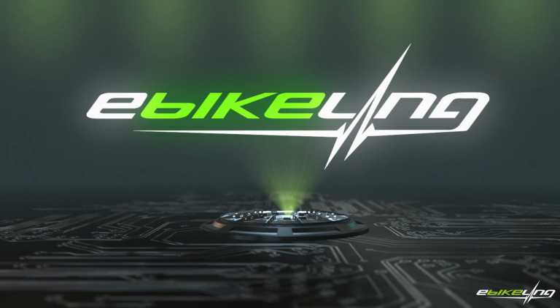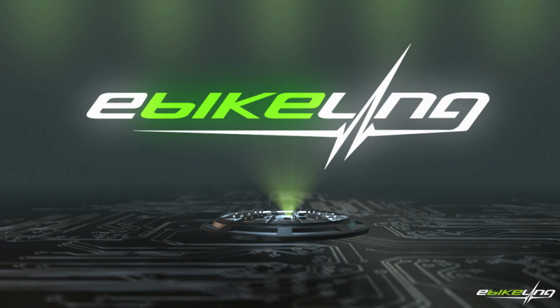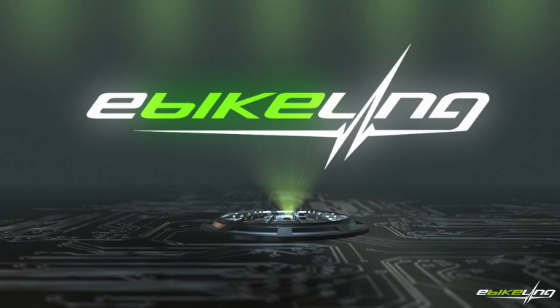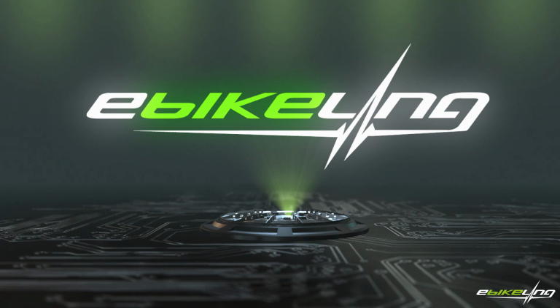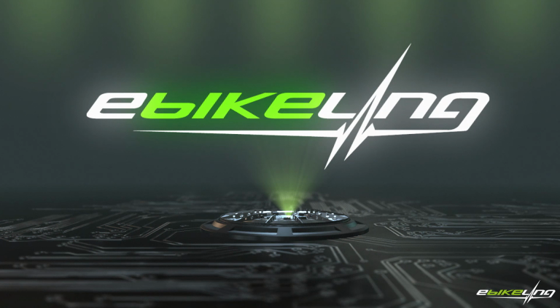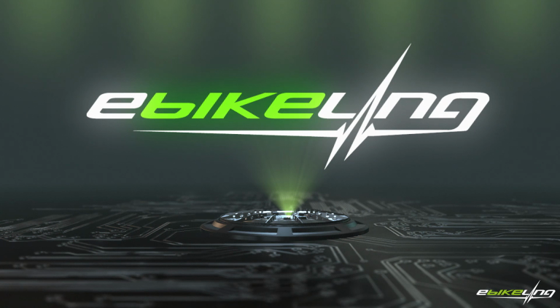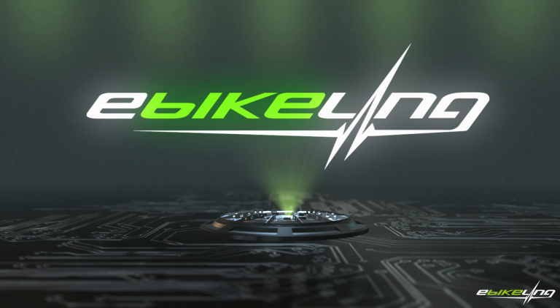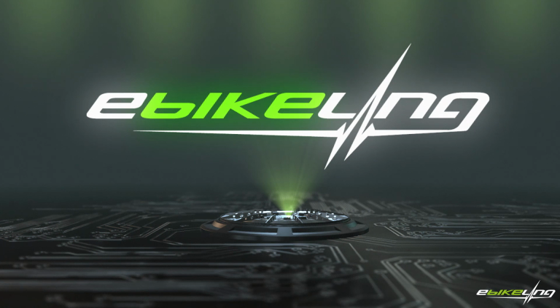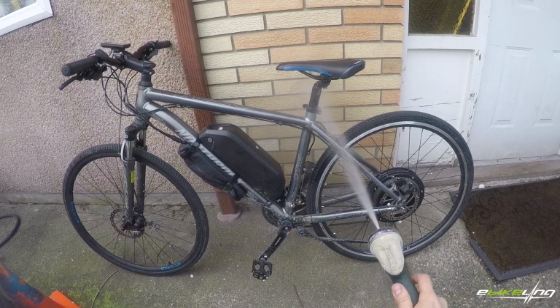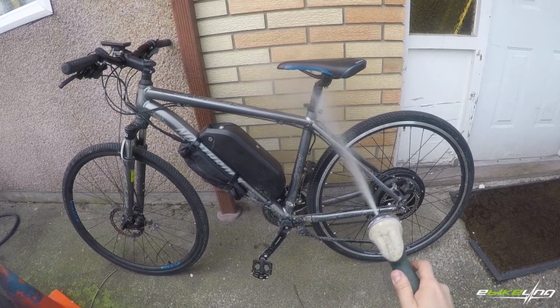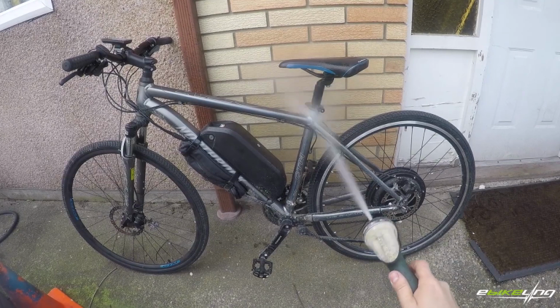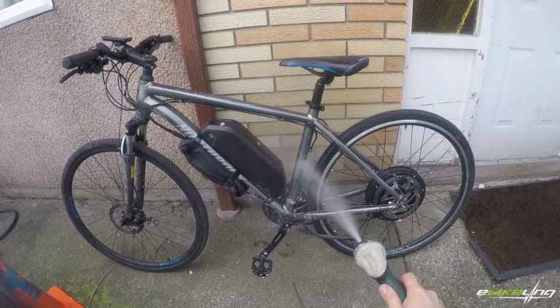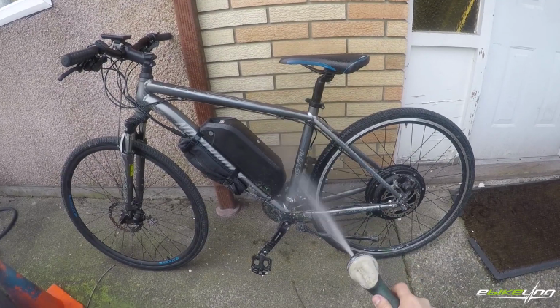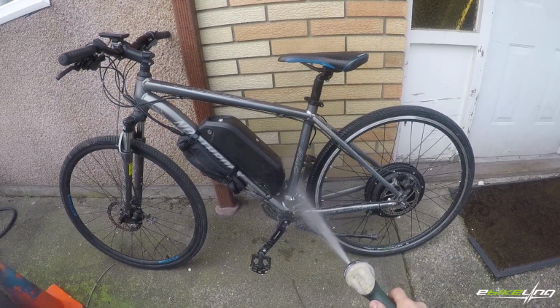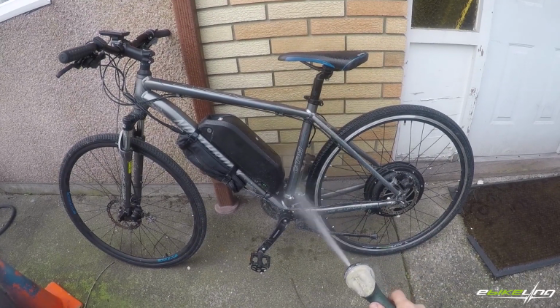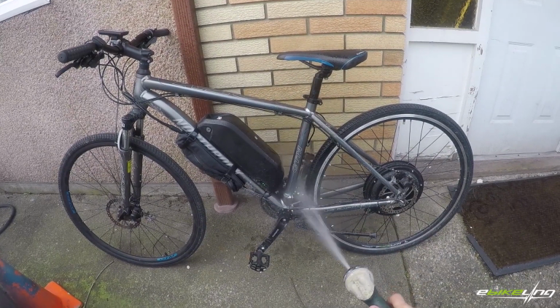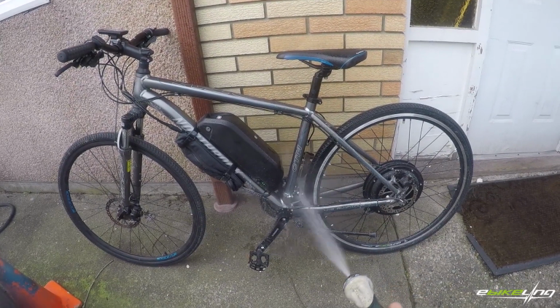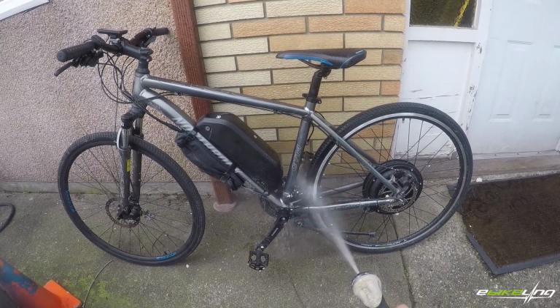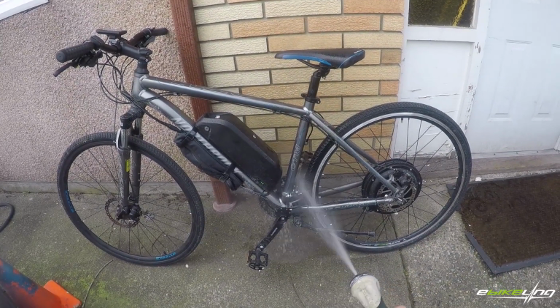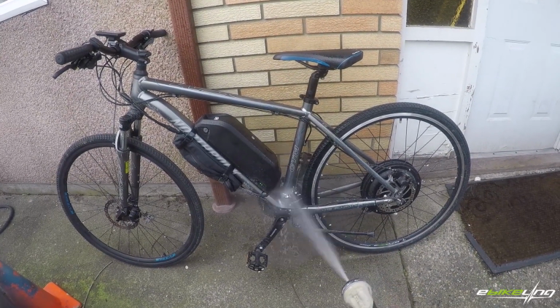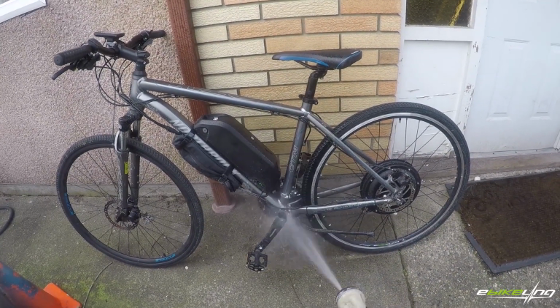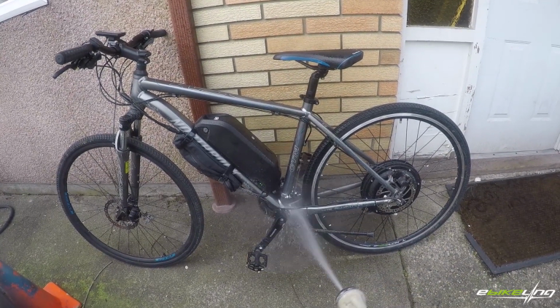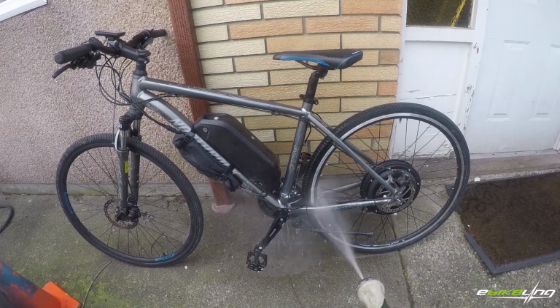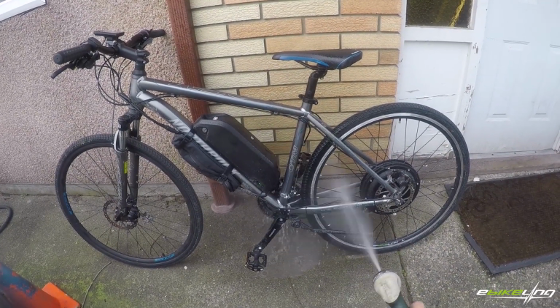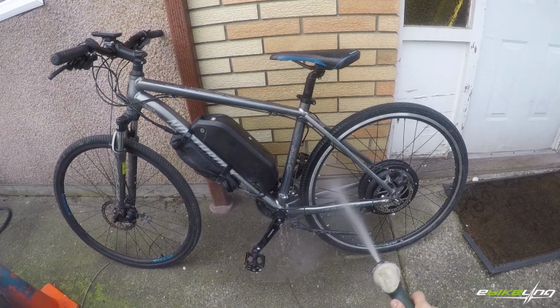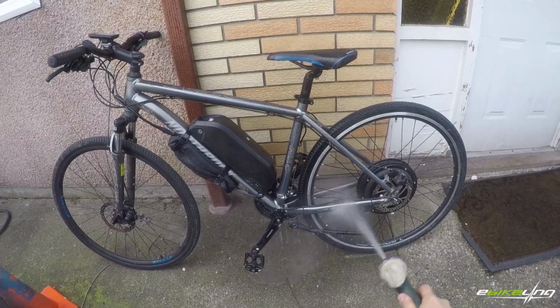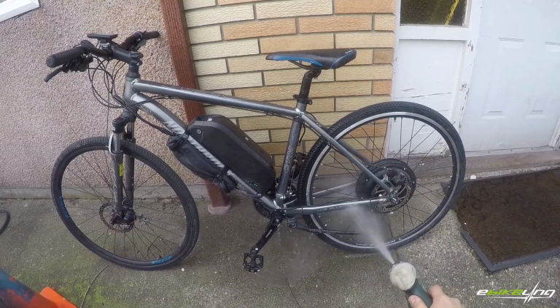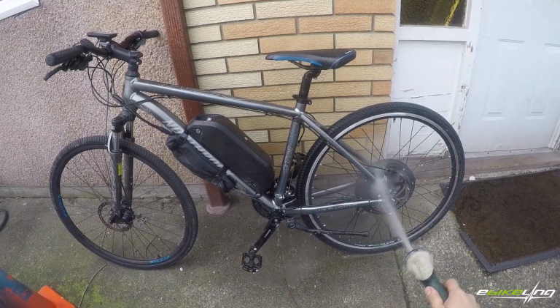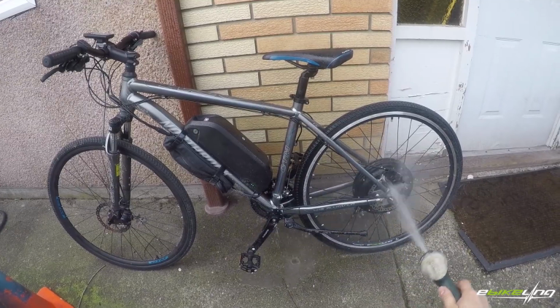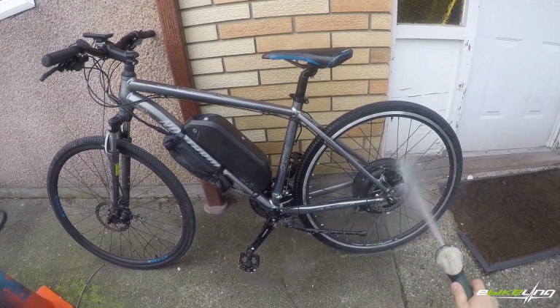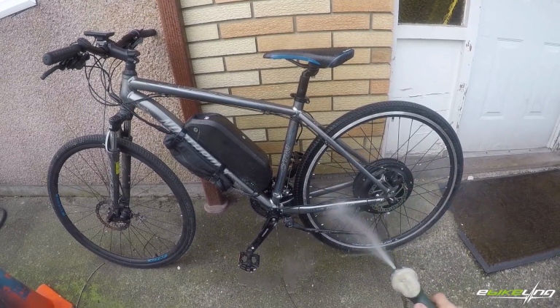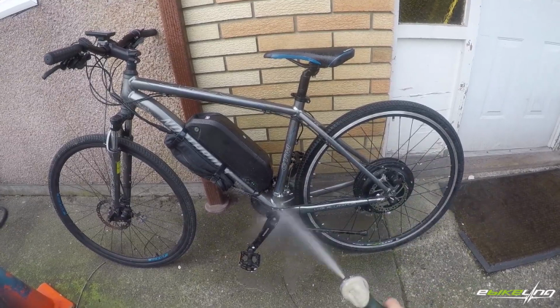Hey guys, this is the new 1200 watt e-bike kit with waterproof connectors from eBikeLink.com.